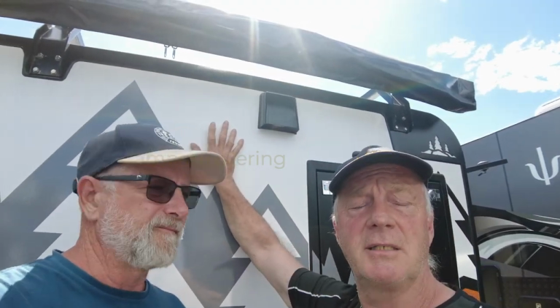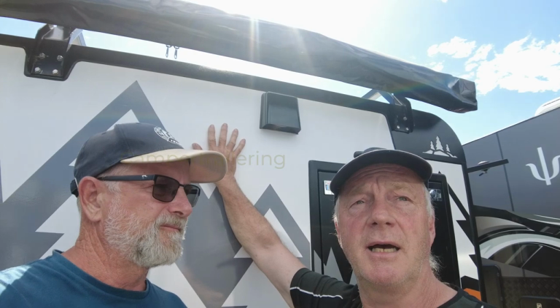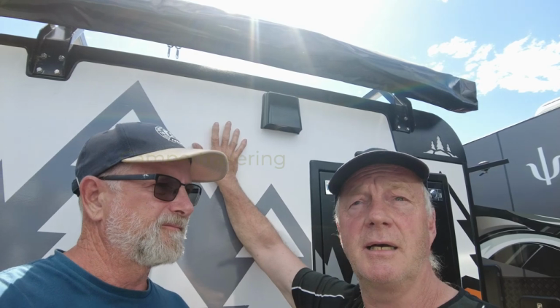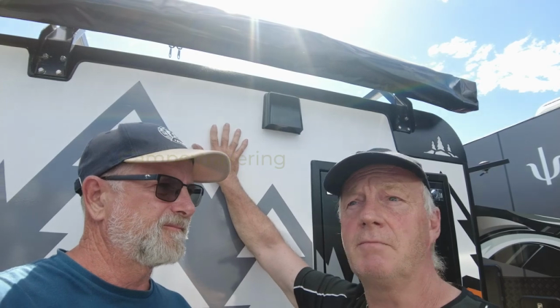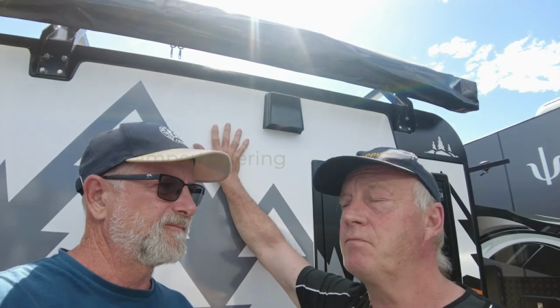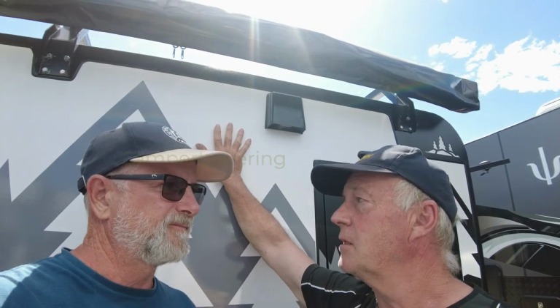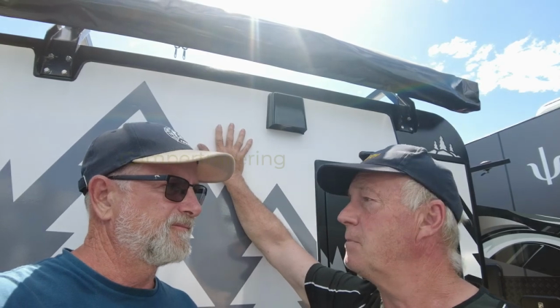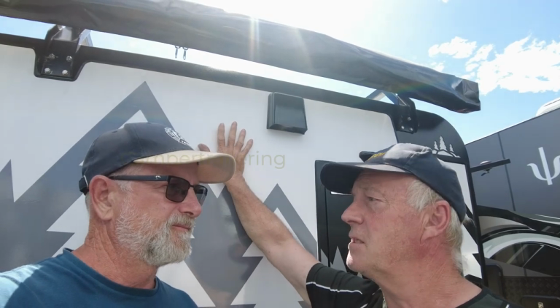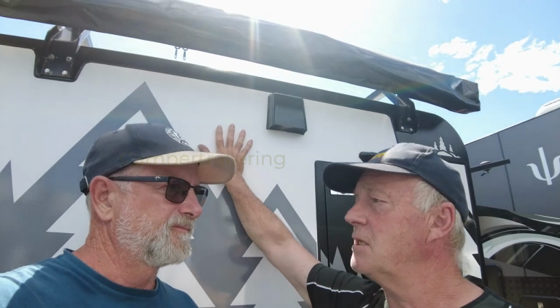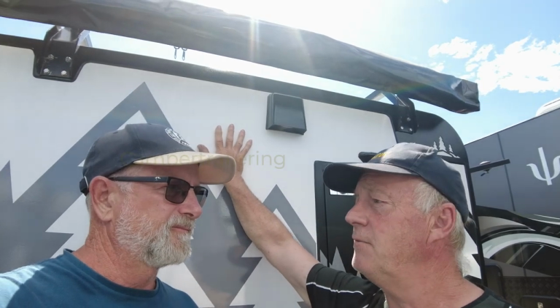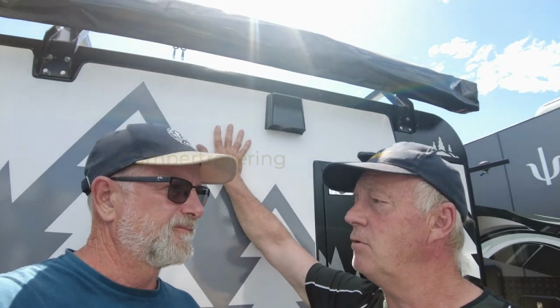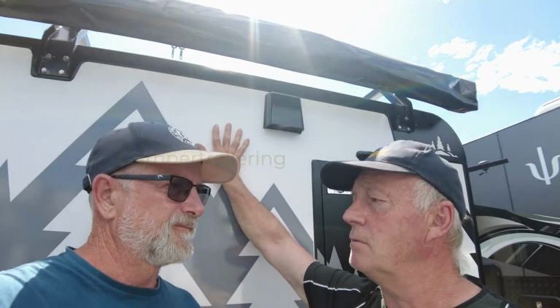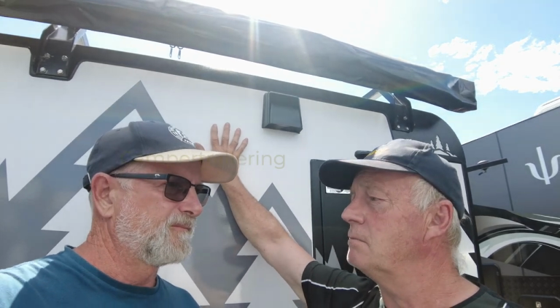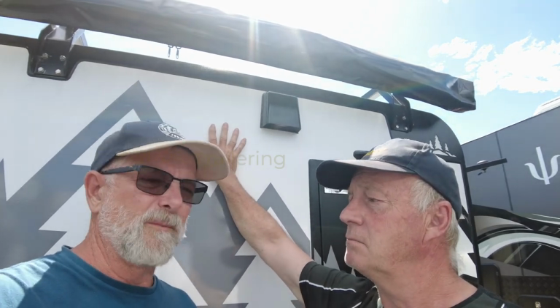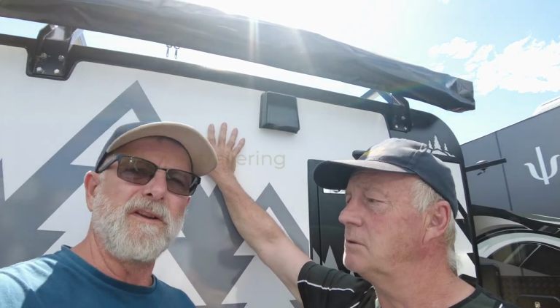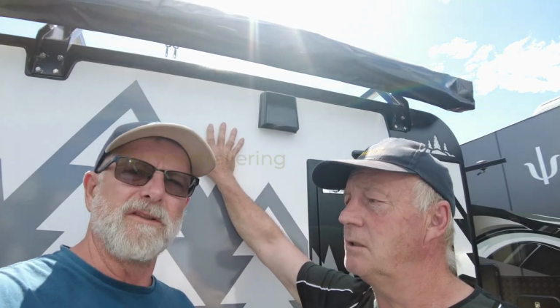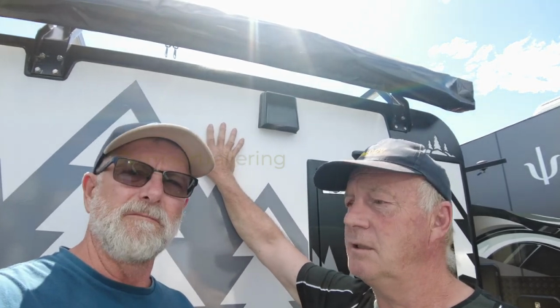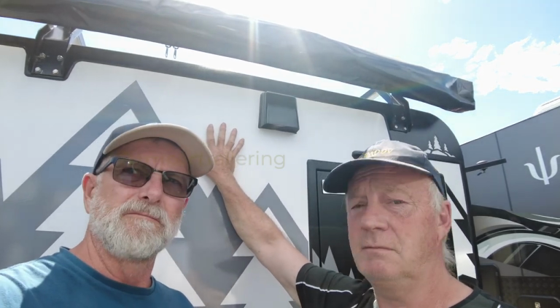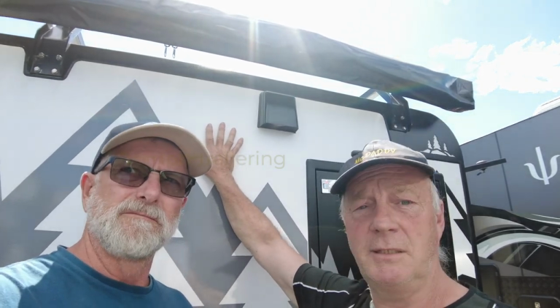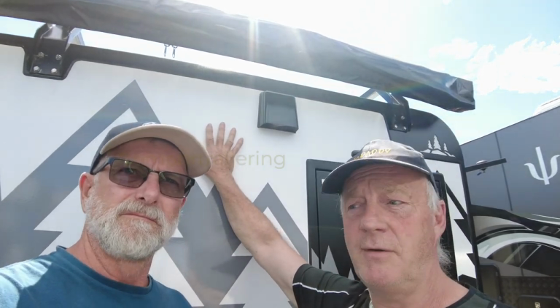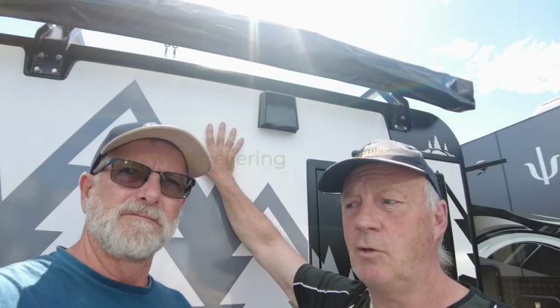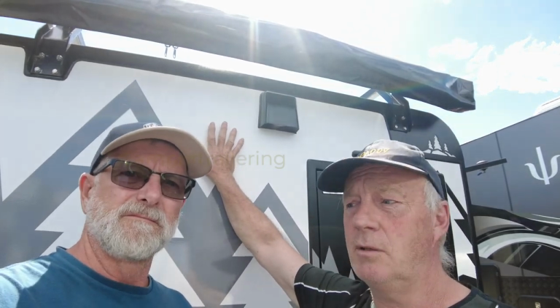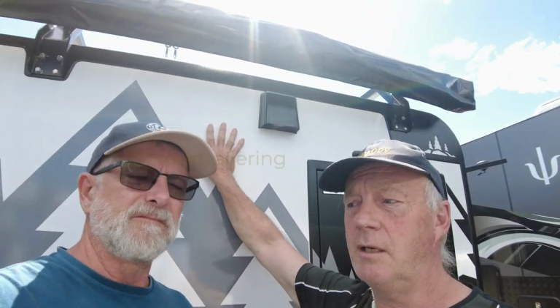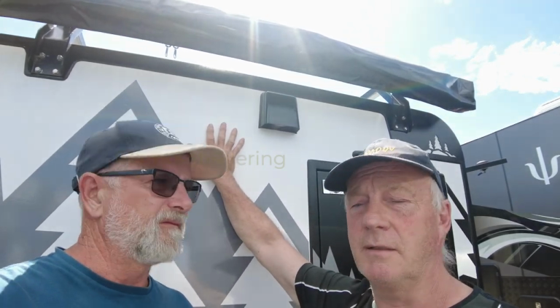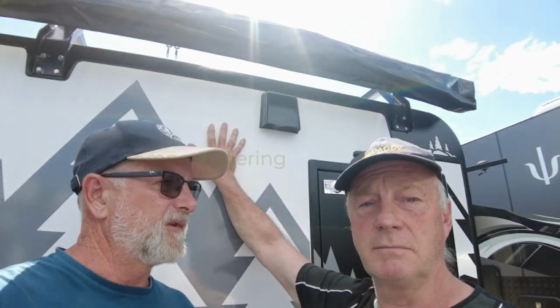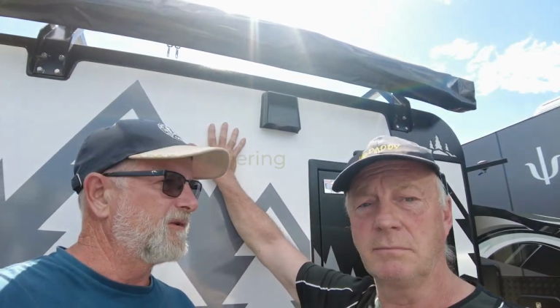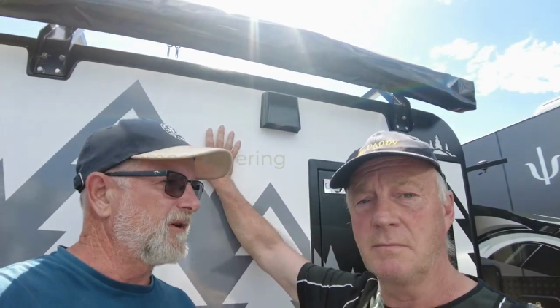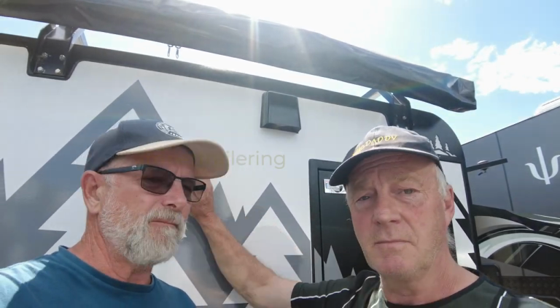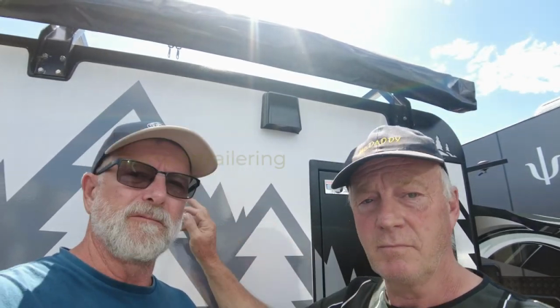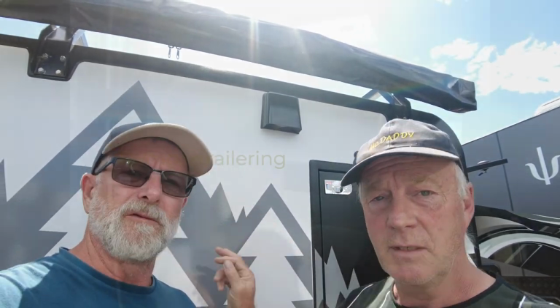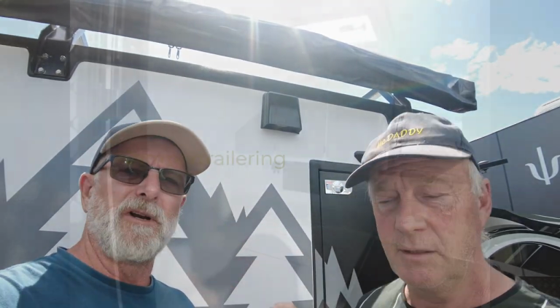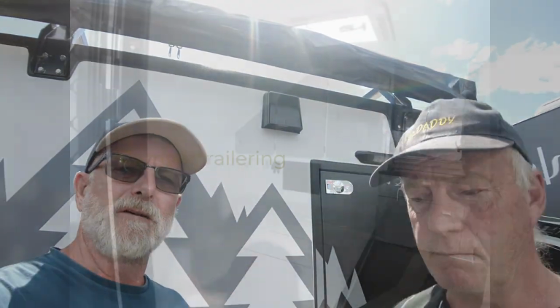It's supposed to sleep four. Let's have a quick look at it.